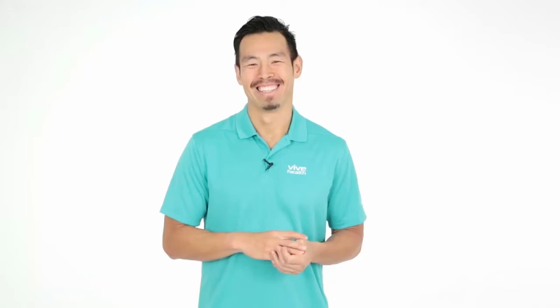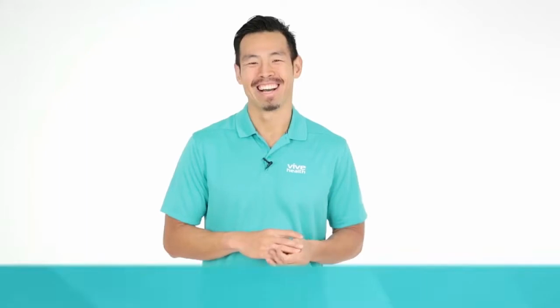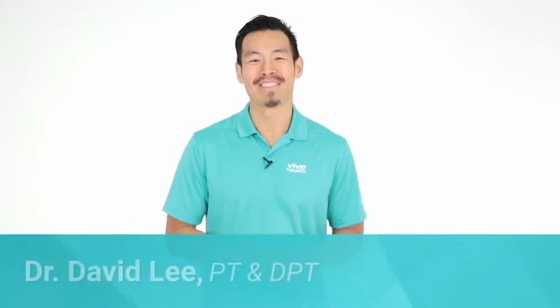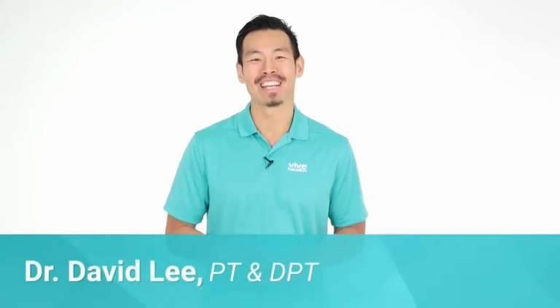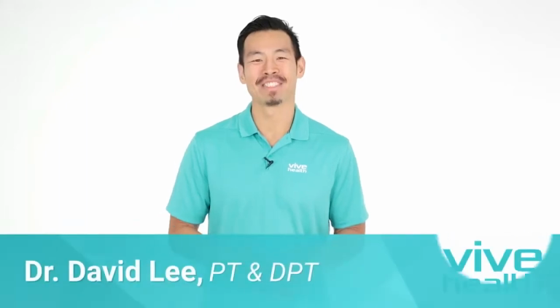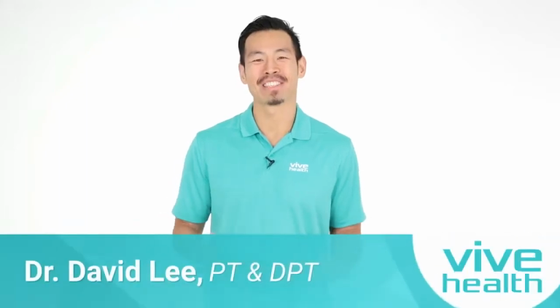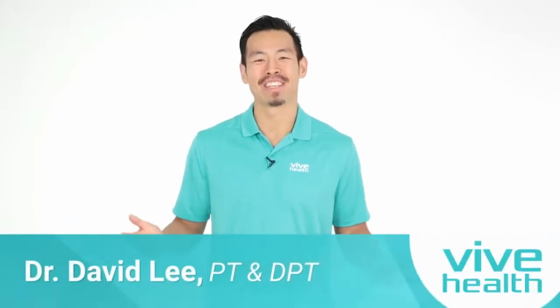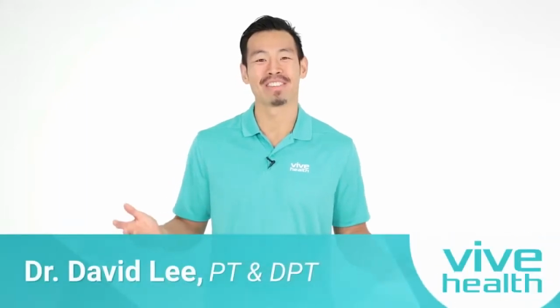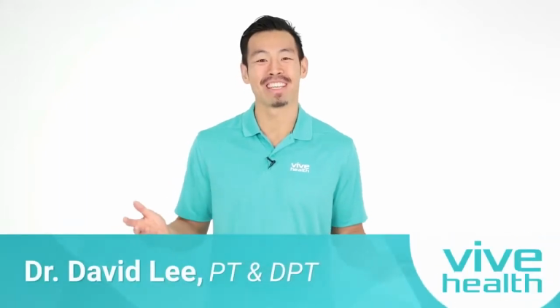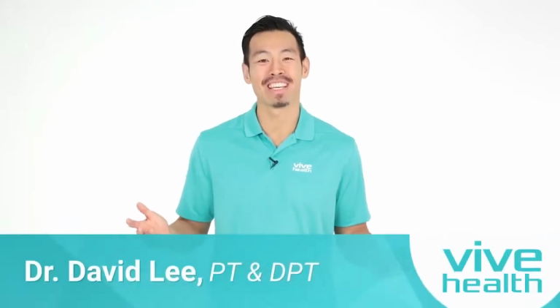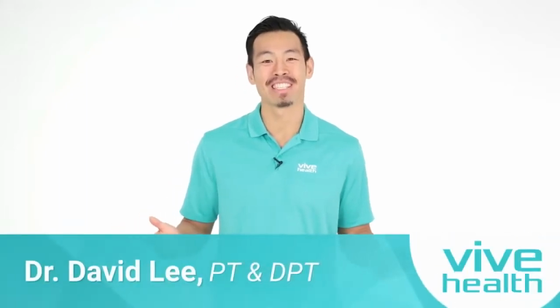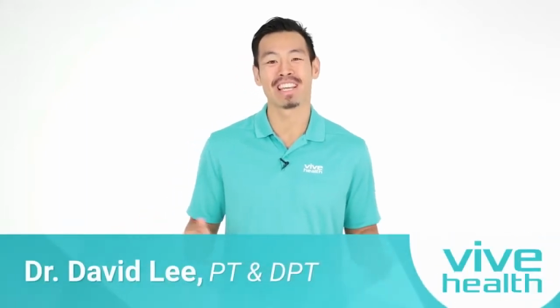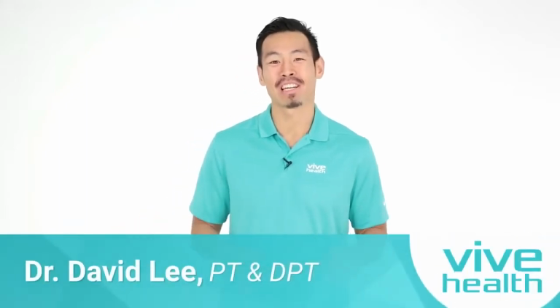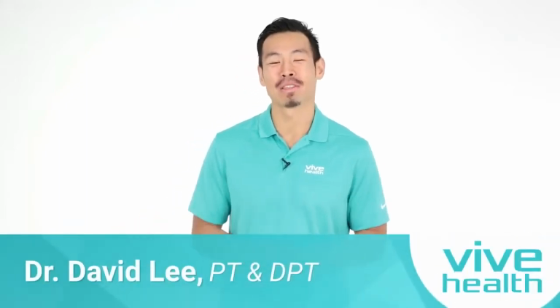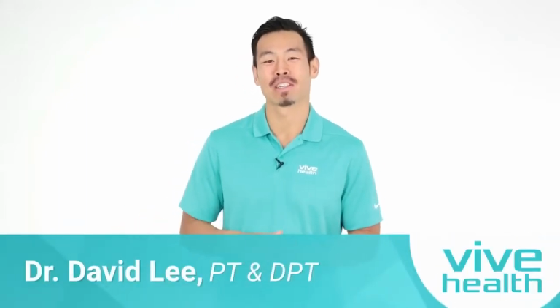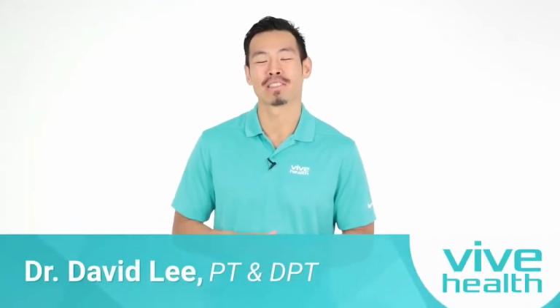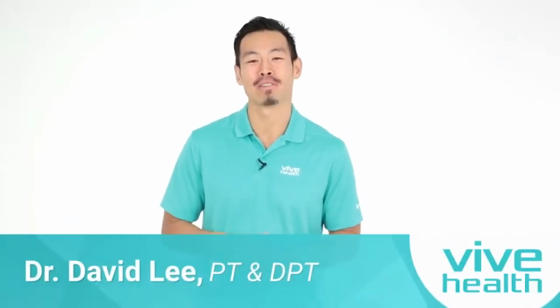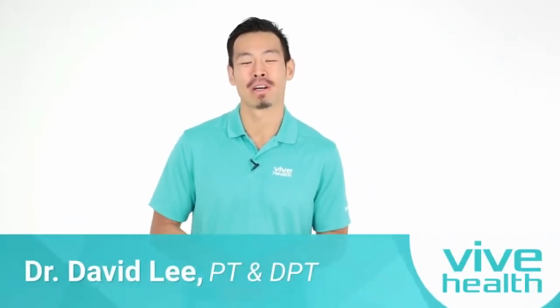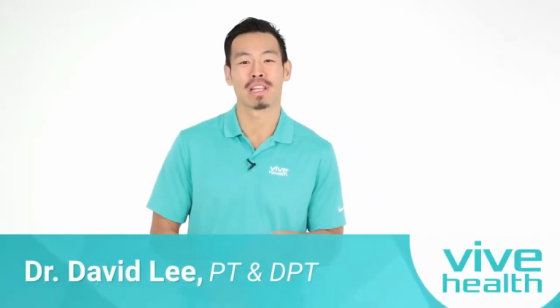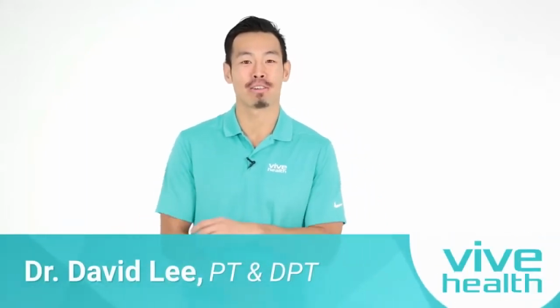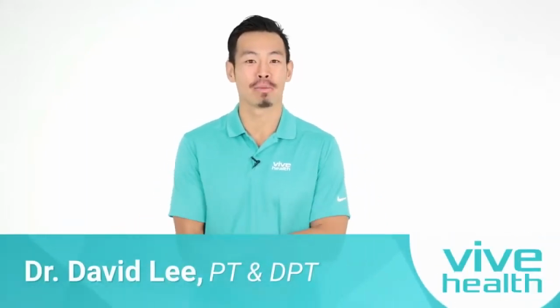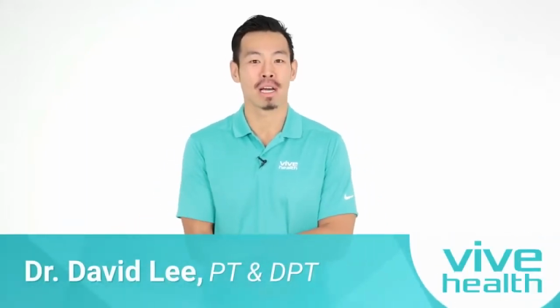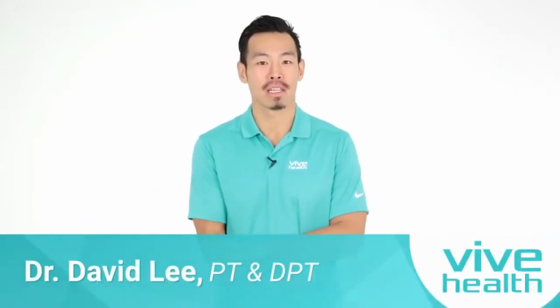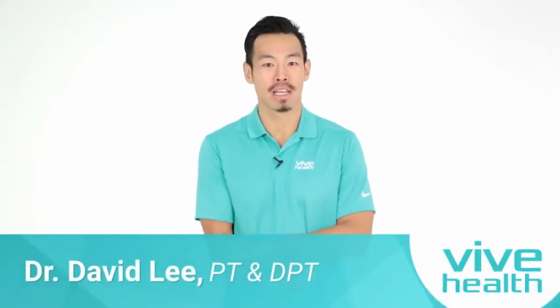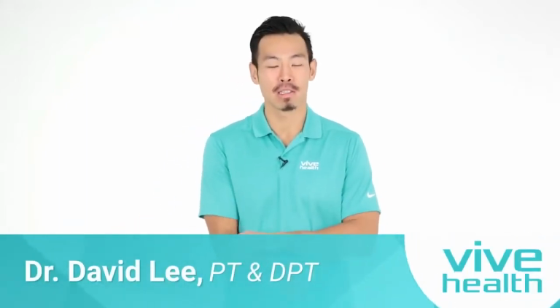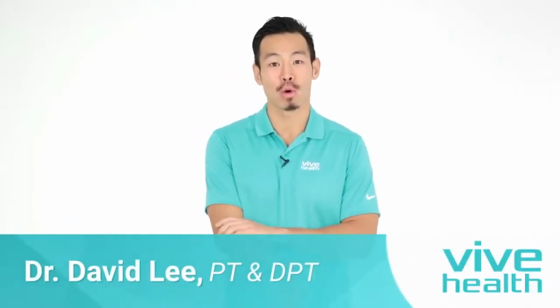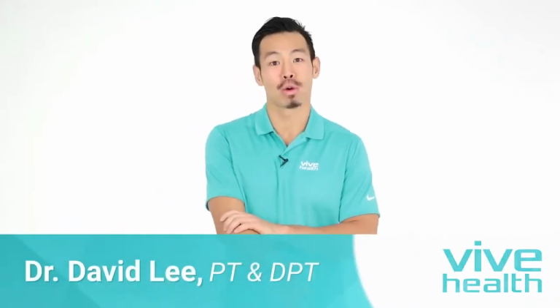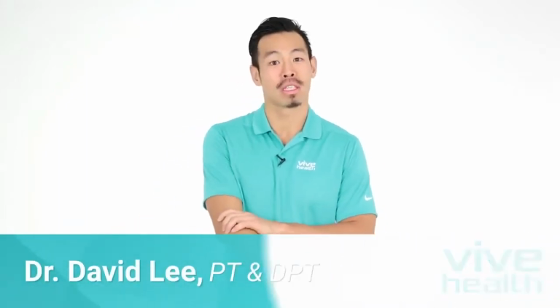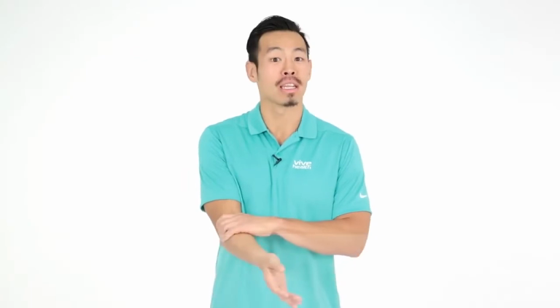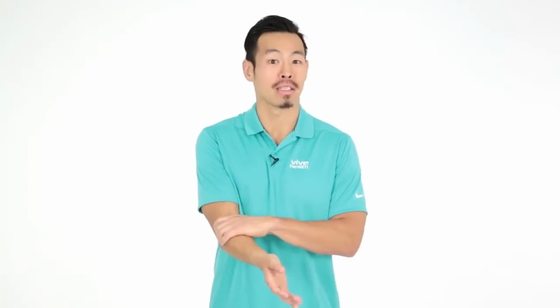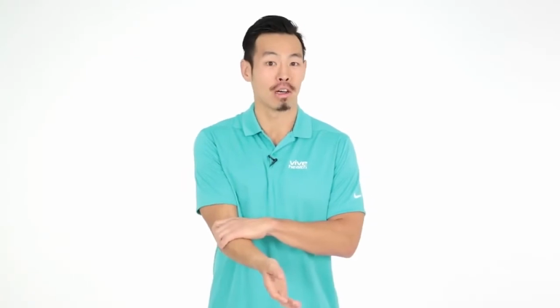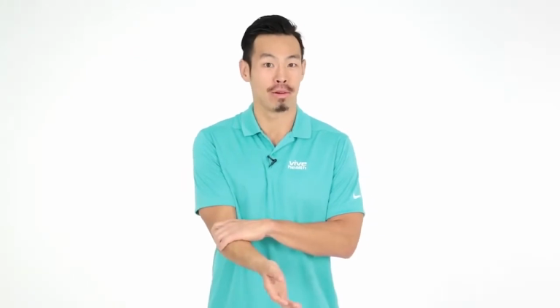Hi, my name is Dr. David Lee and today I'm going to be talking to you about lateral epicondylitis, or tennis elbow.